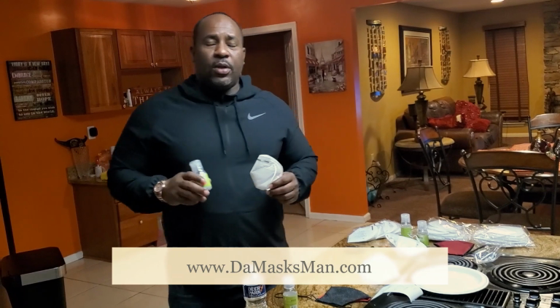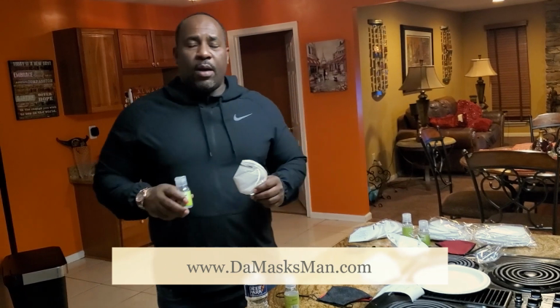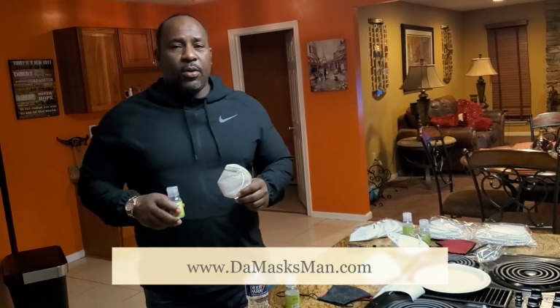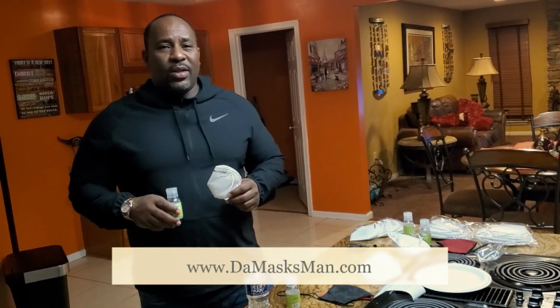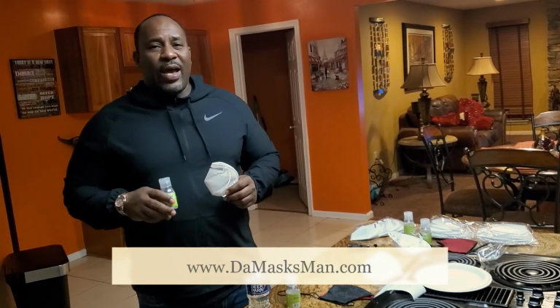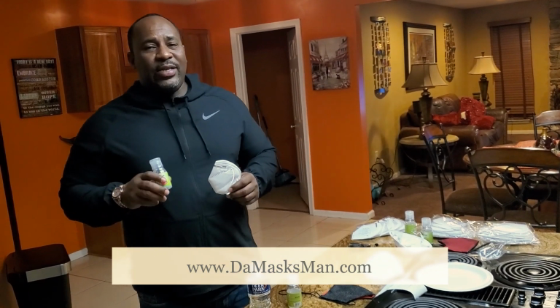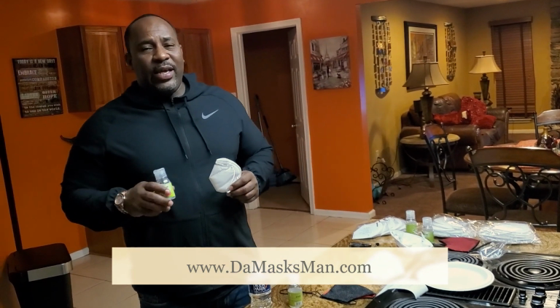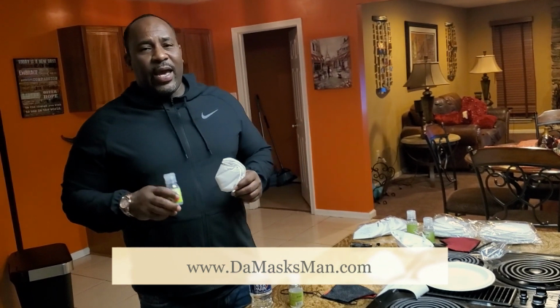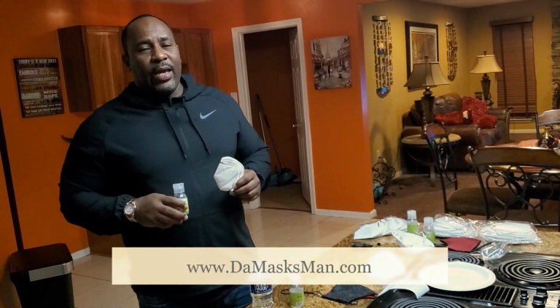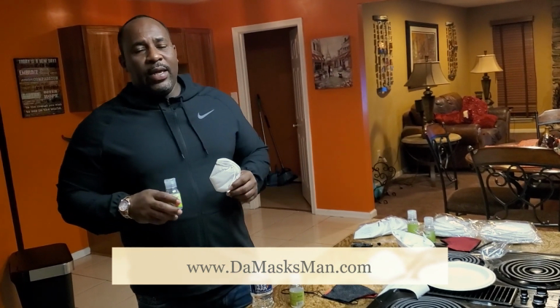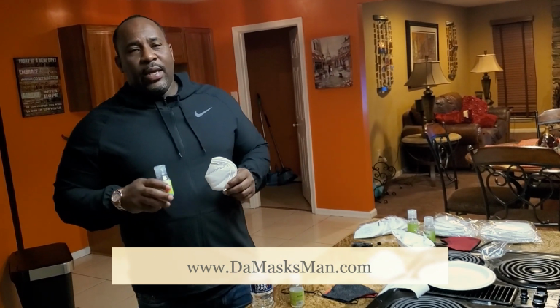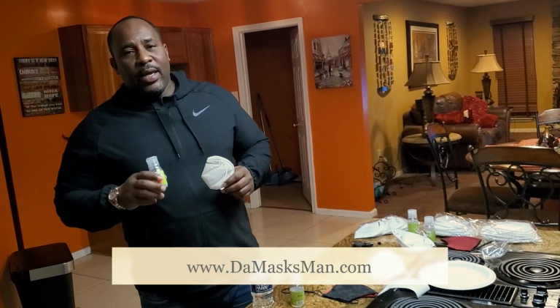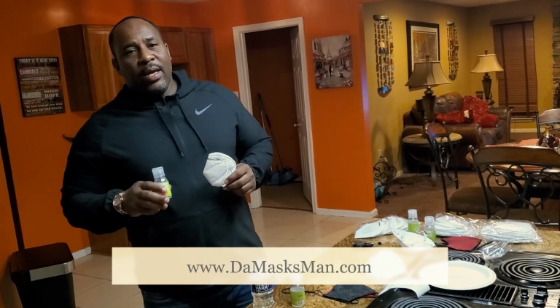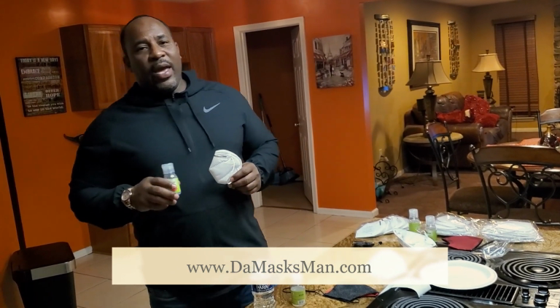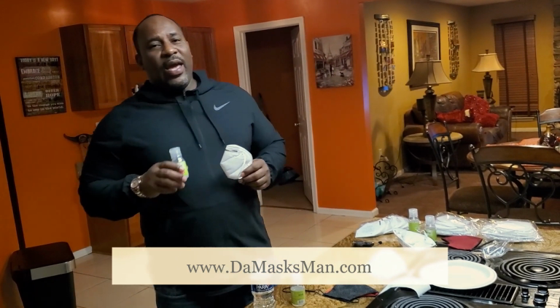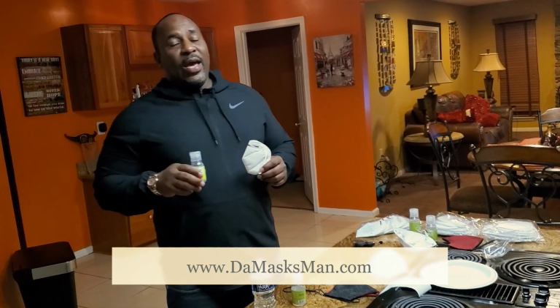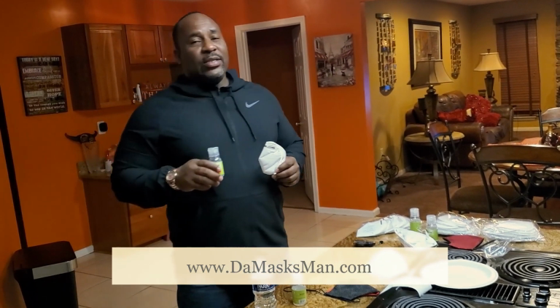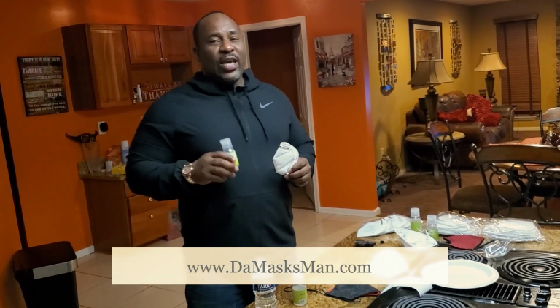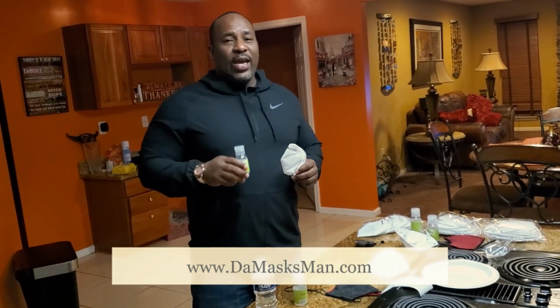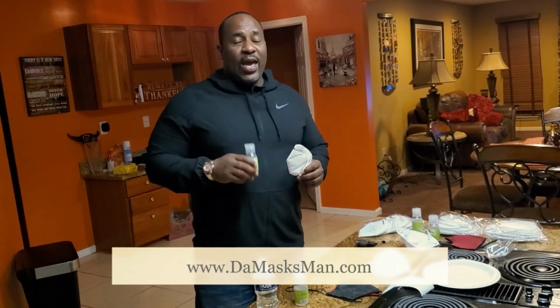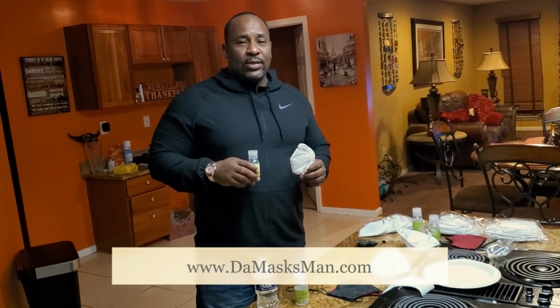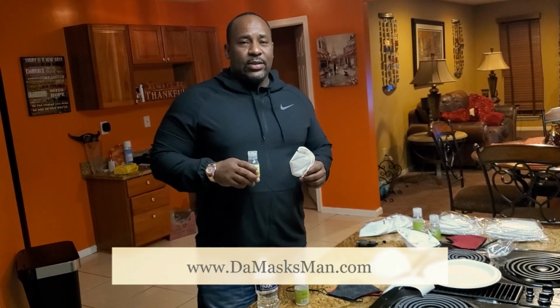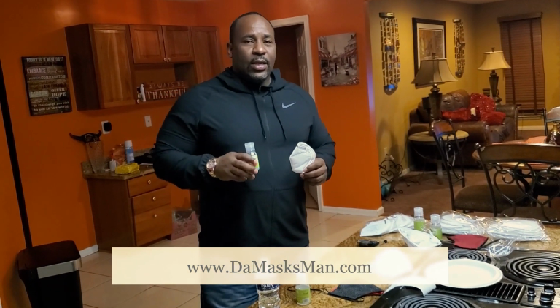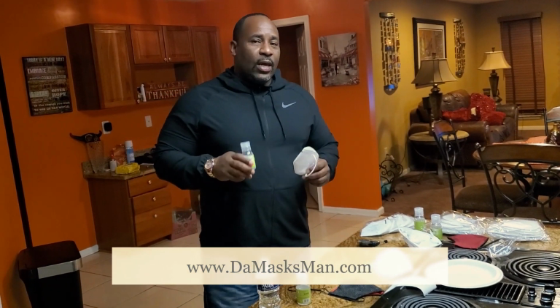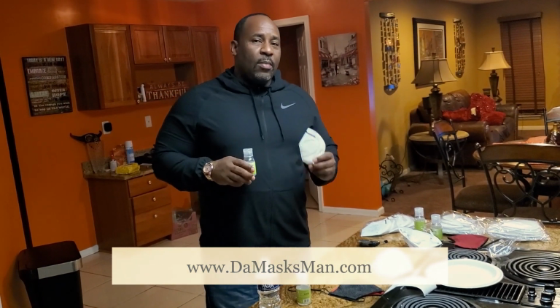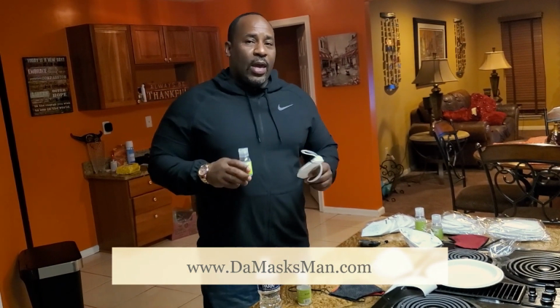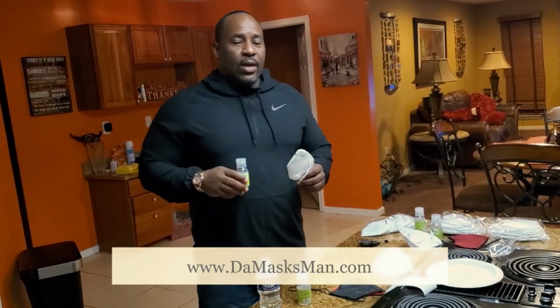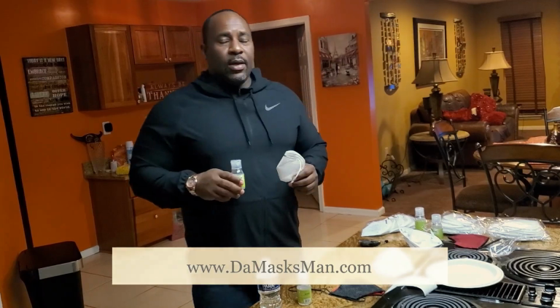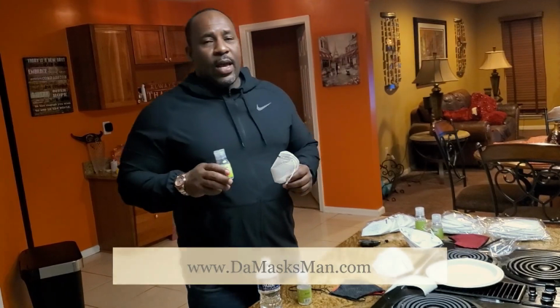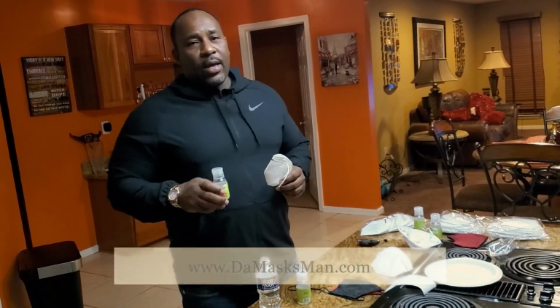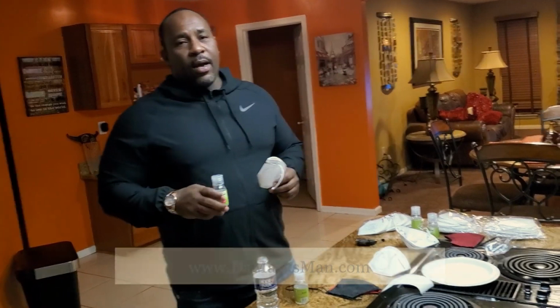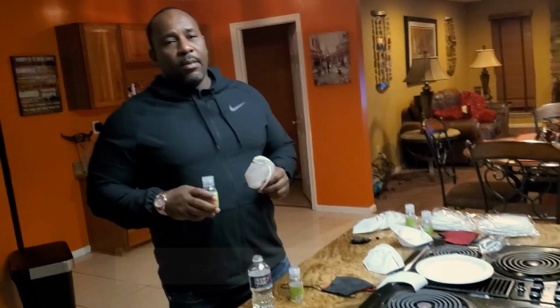You can purchase all of my products at themaskman.com — that's www.damaskssman.com. All these tests are monitored correctly in order.